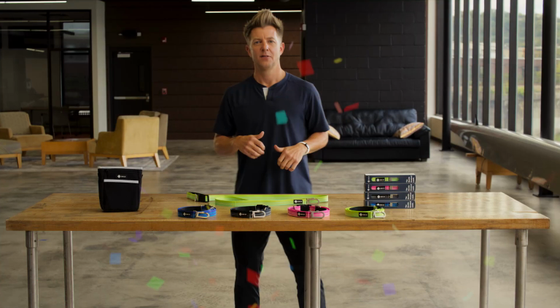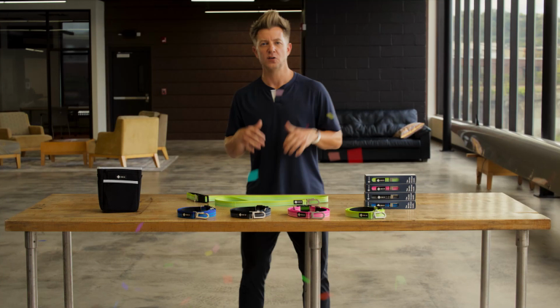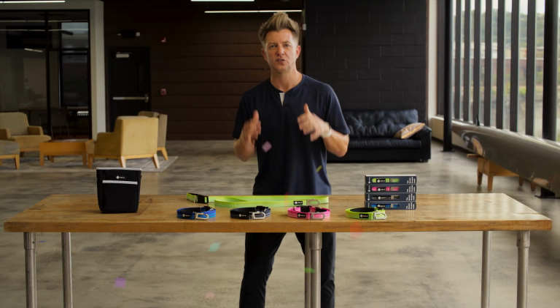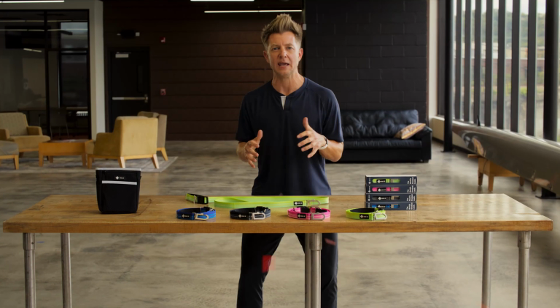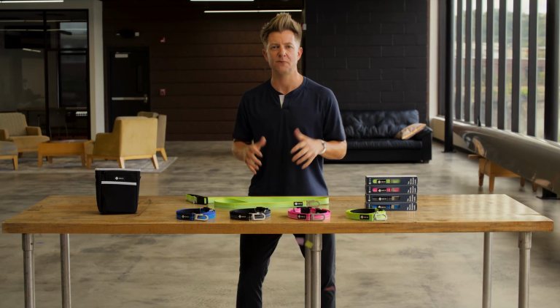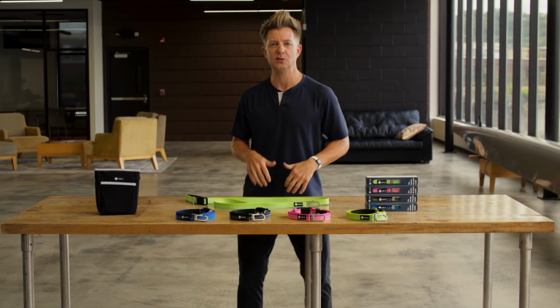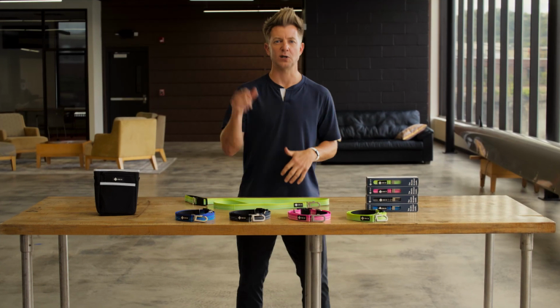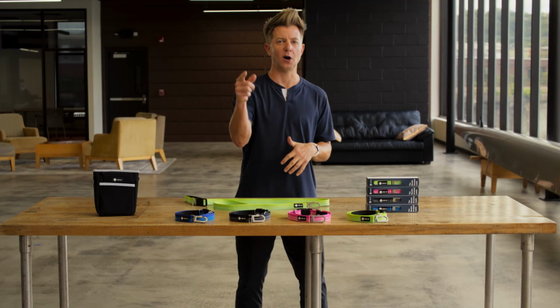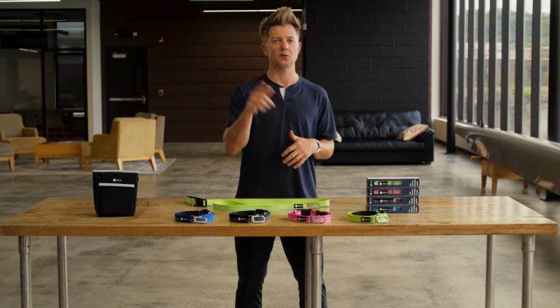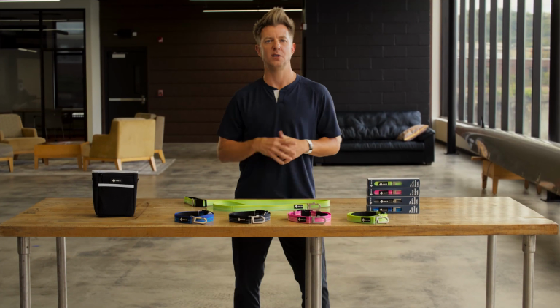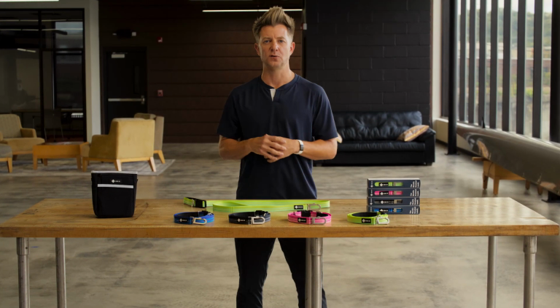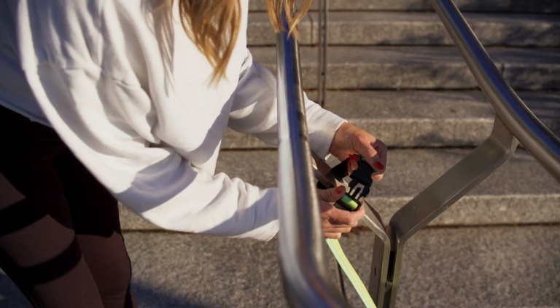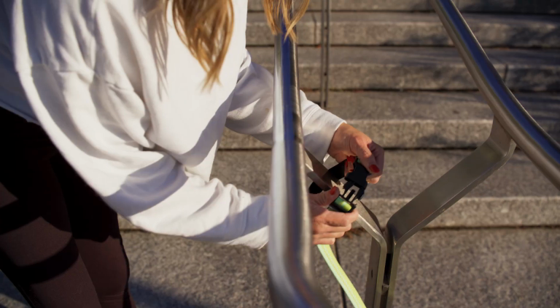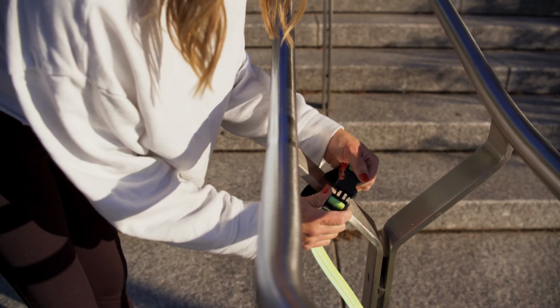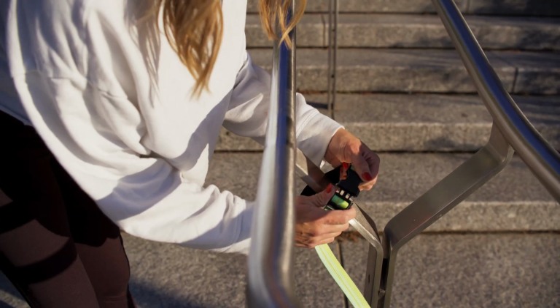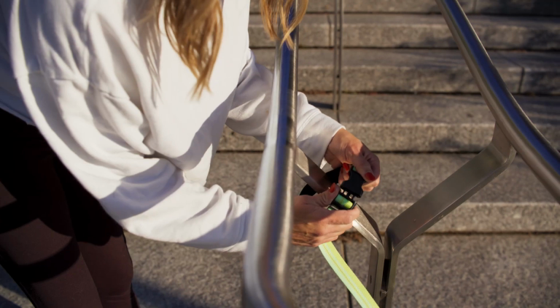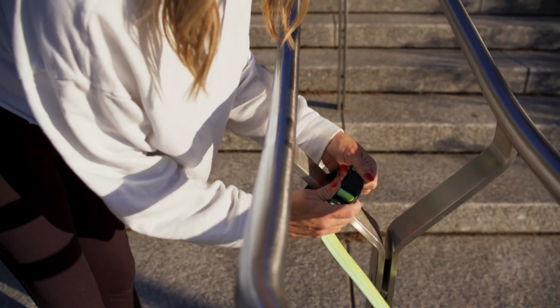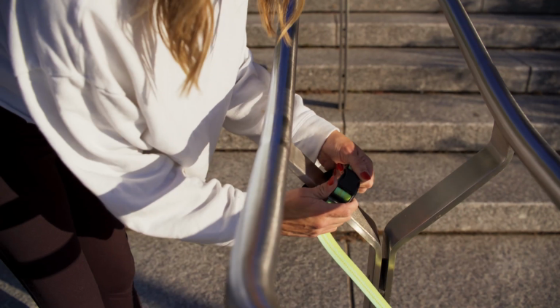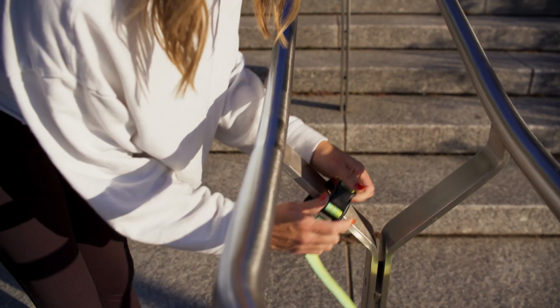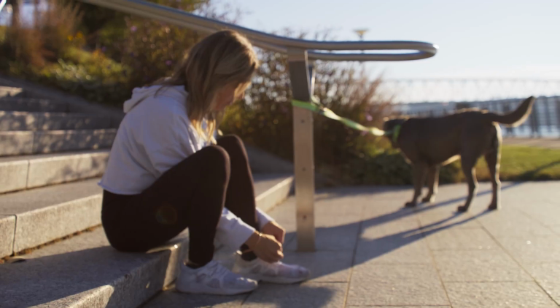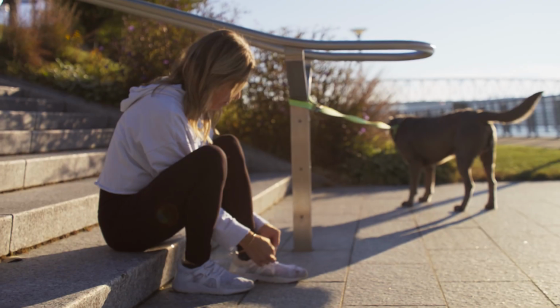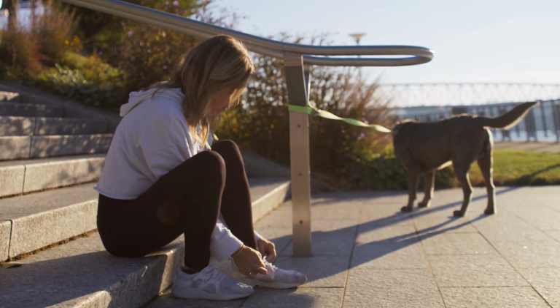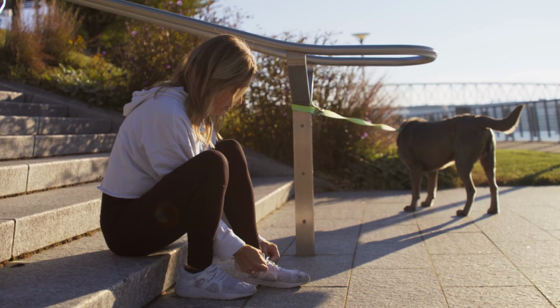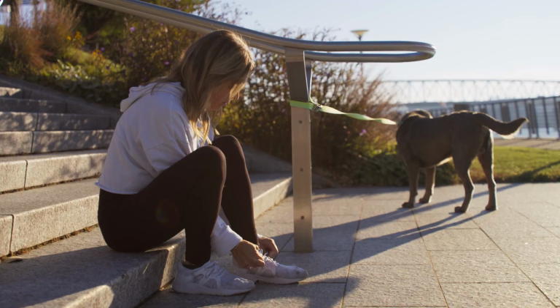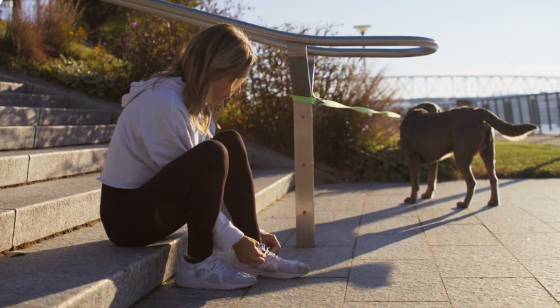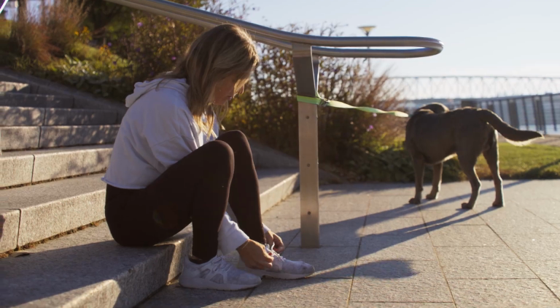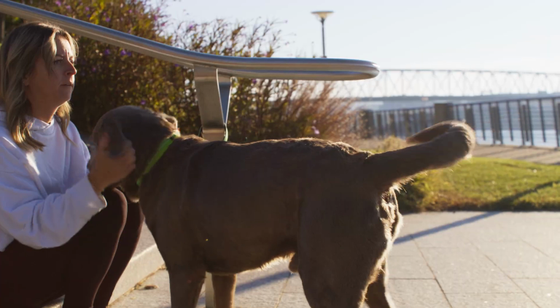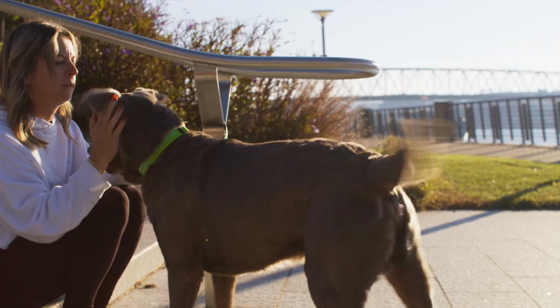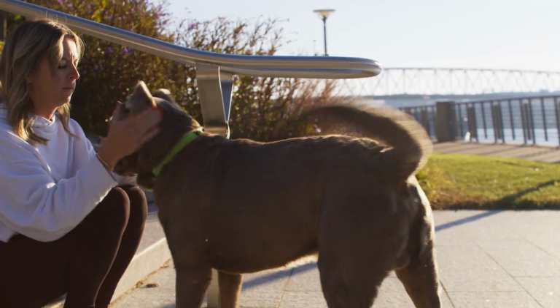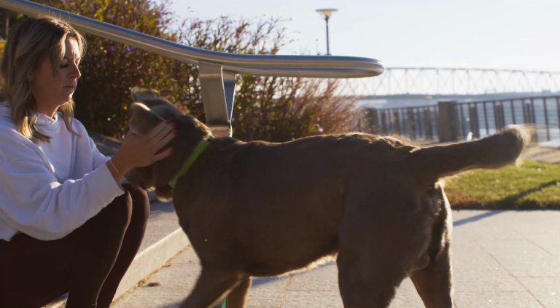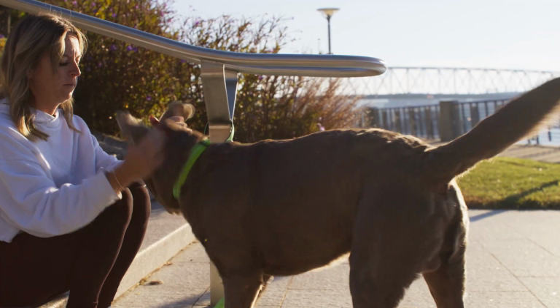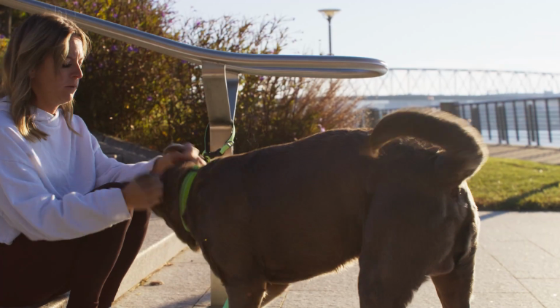The same feature can also be used to temporarily tie your pooch to a pole while you tie your shoes or pick up poo.